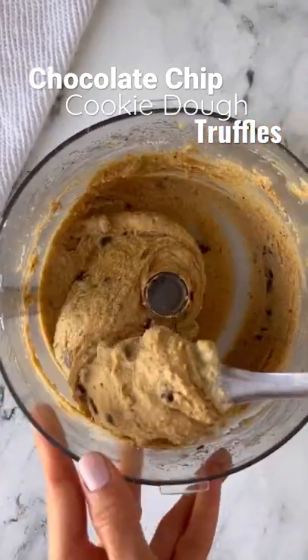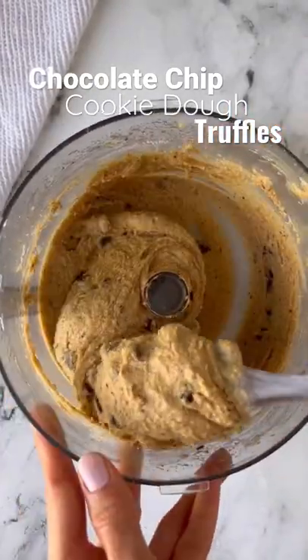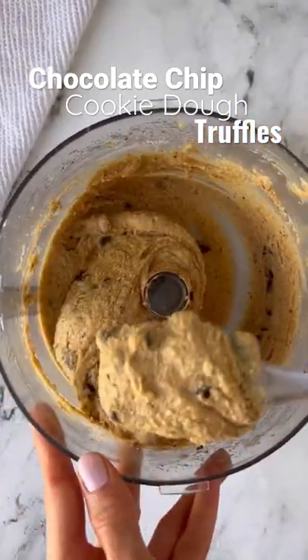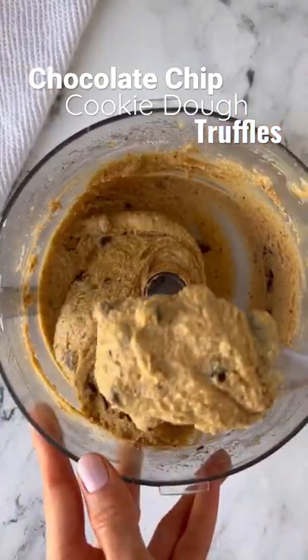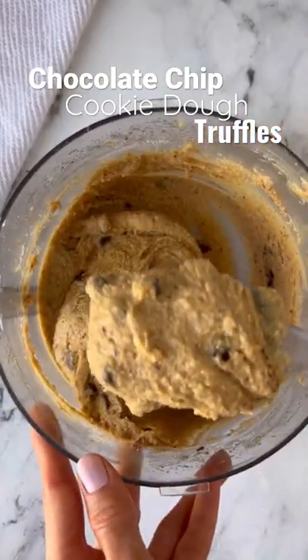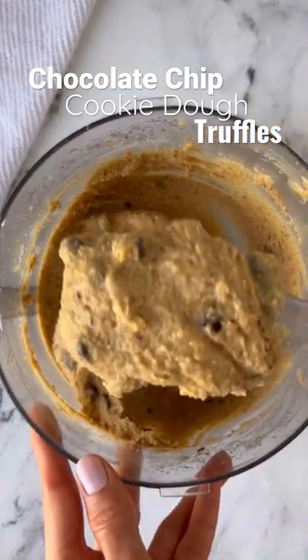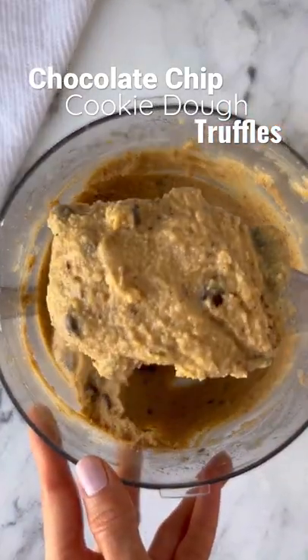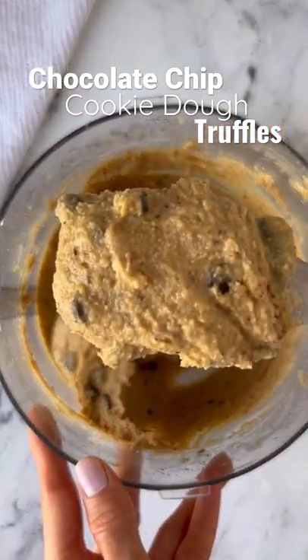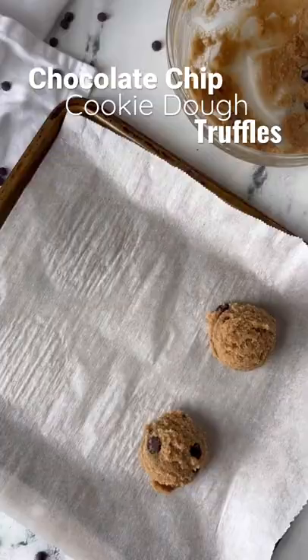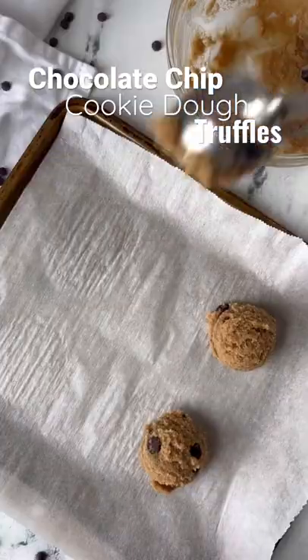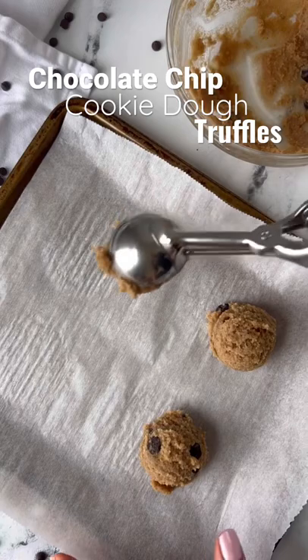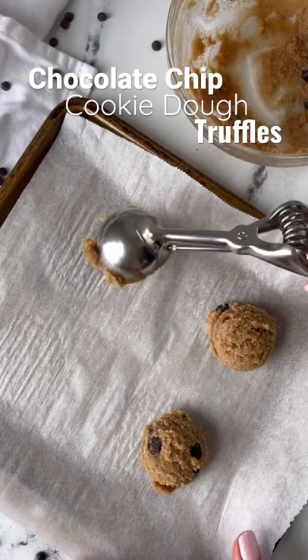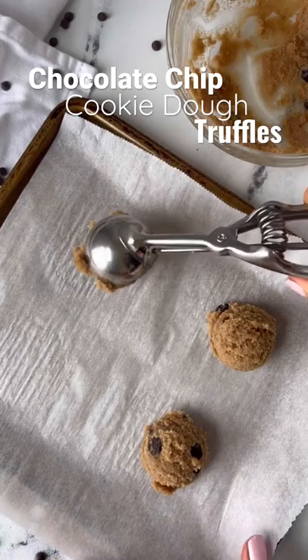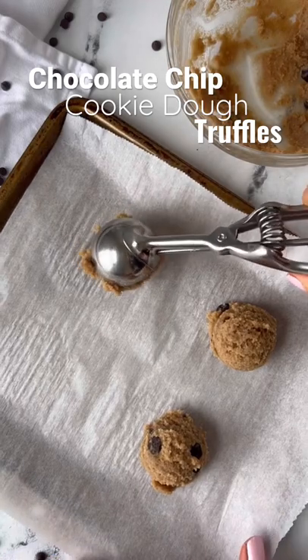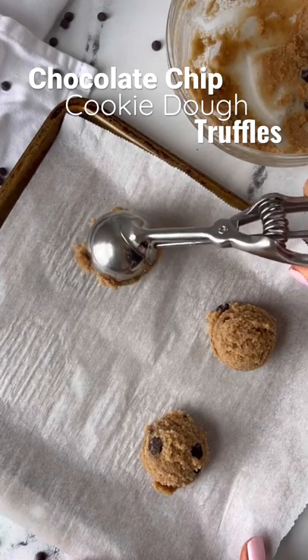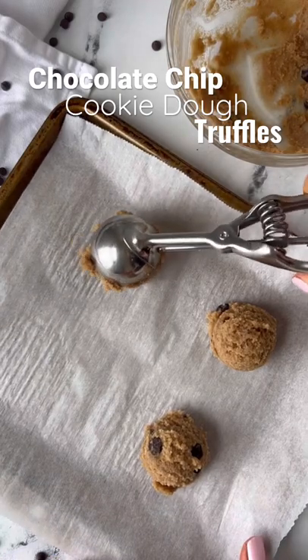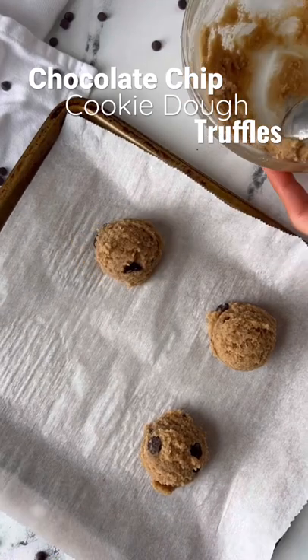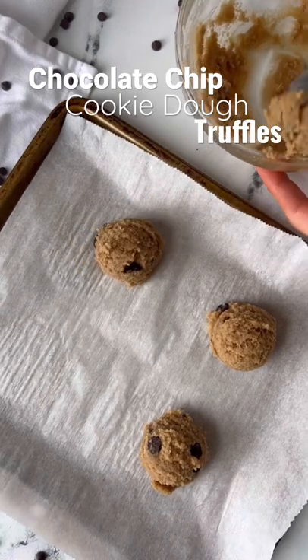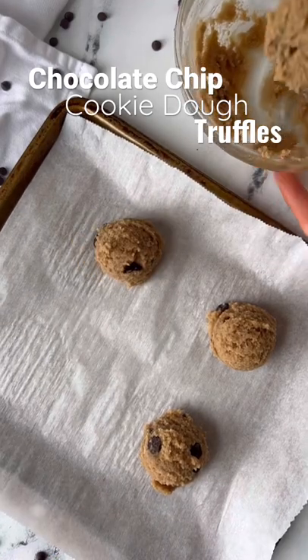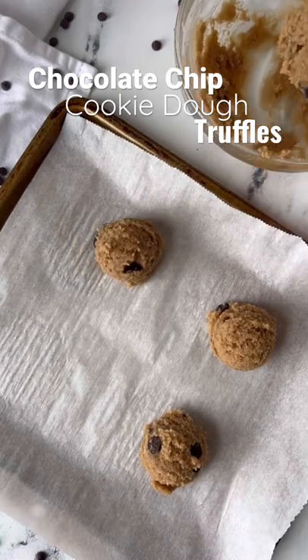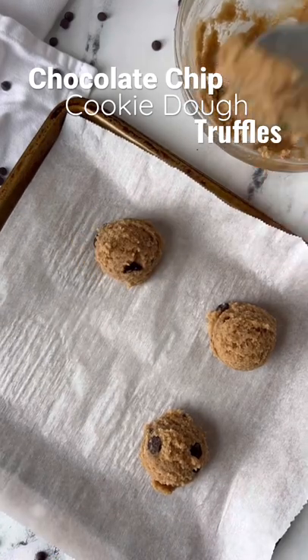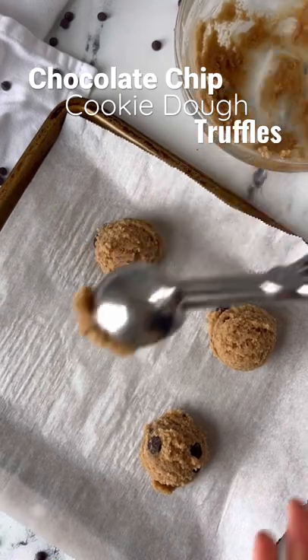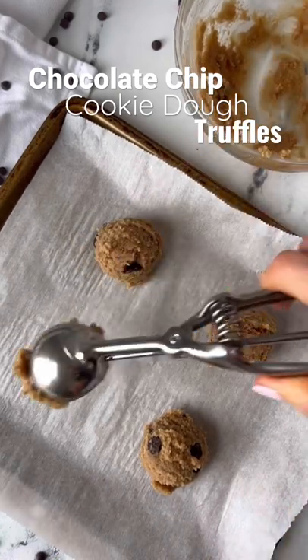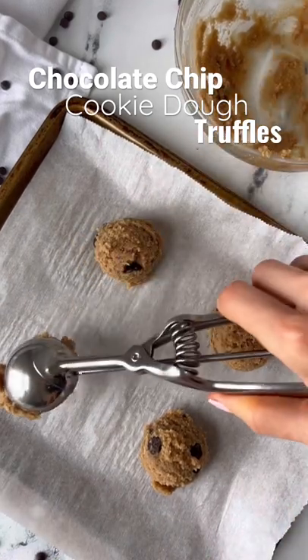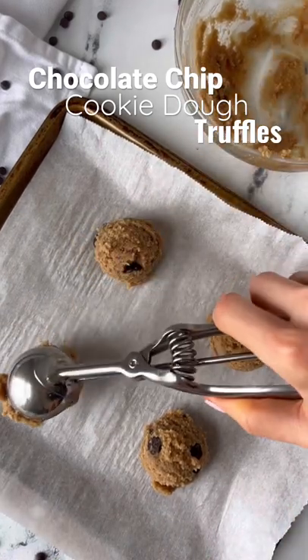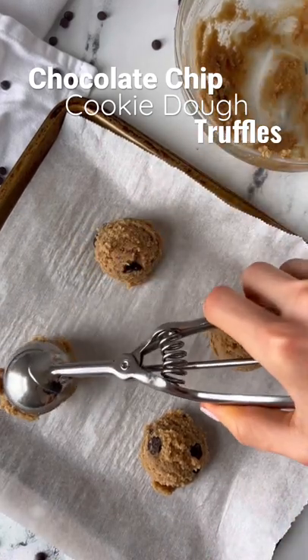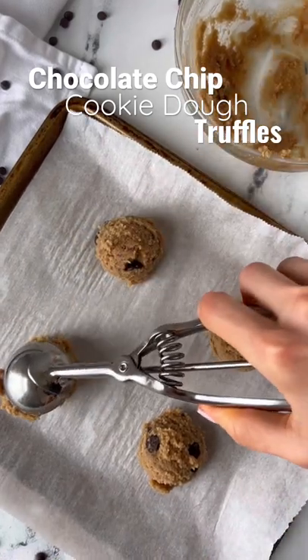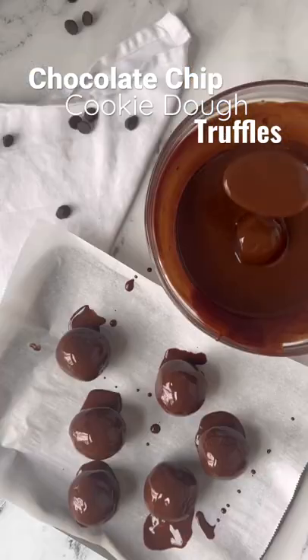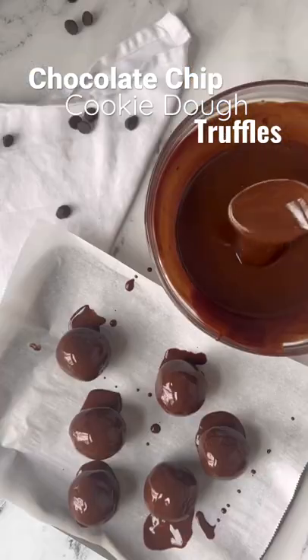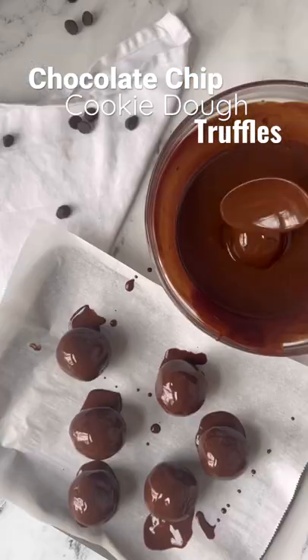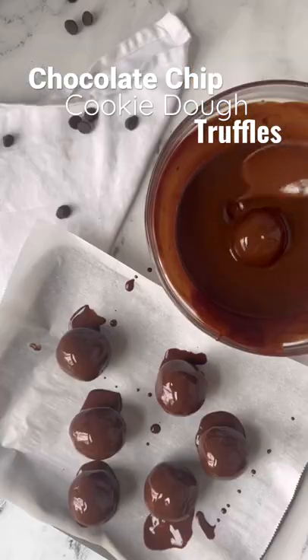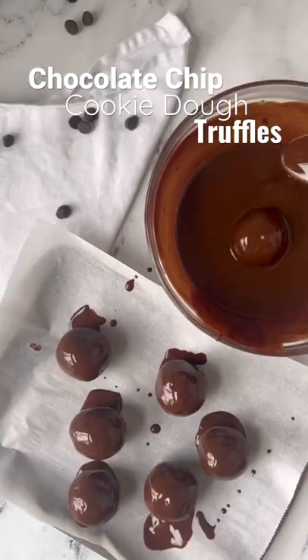Then stir in the almond flour and chocolate chips. Scoop the cookie dough into balls and place them in the freezer to harden.